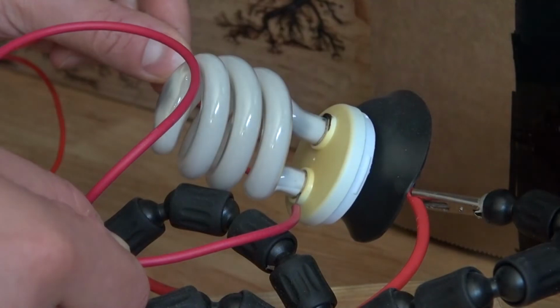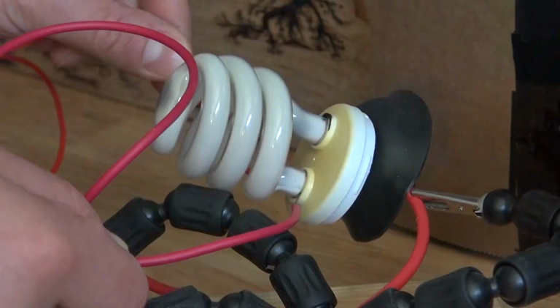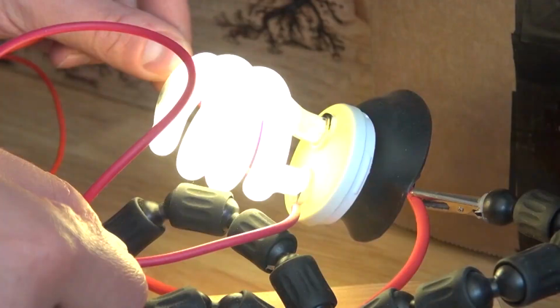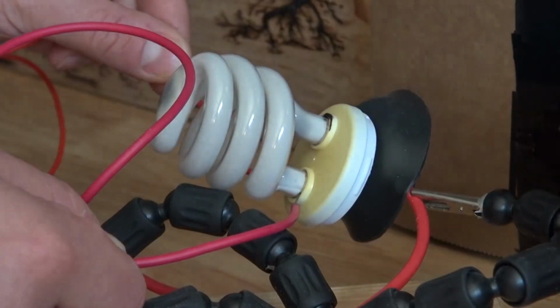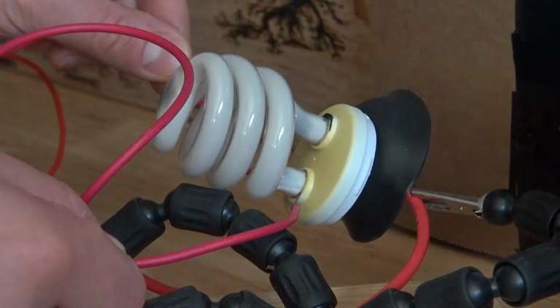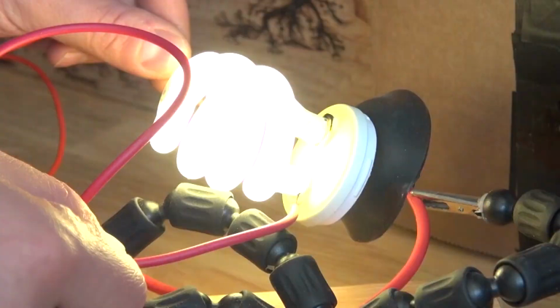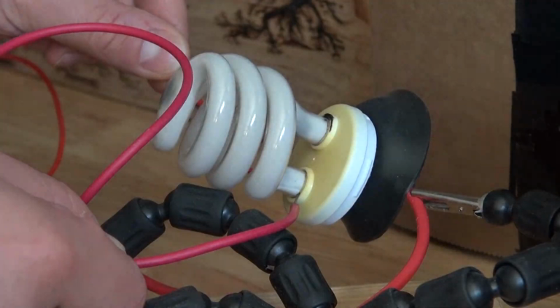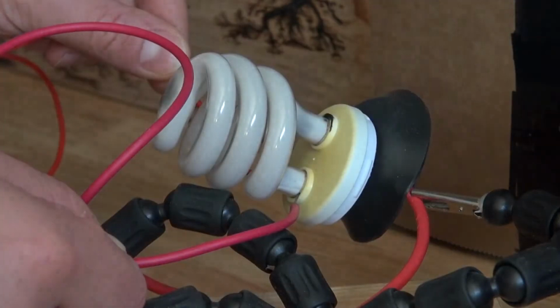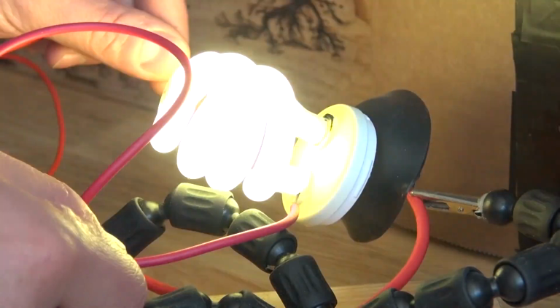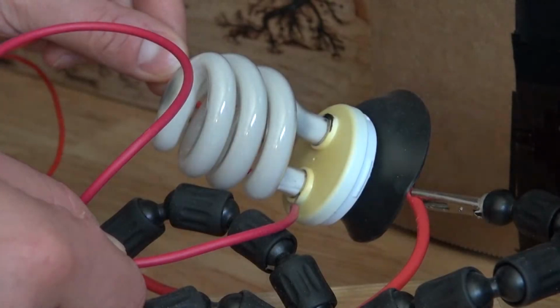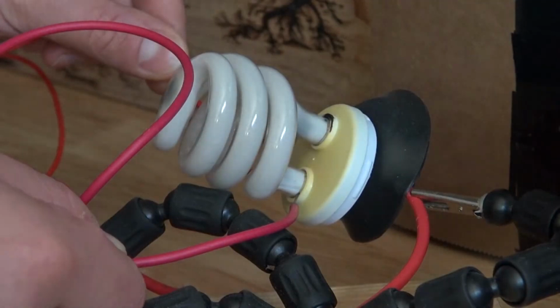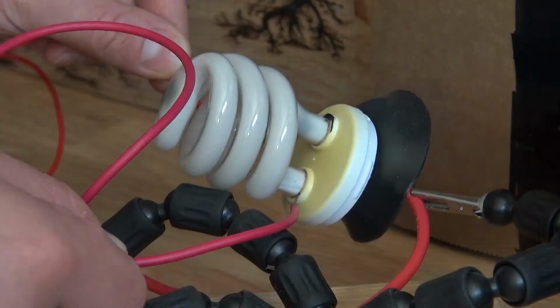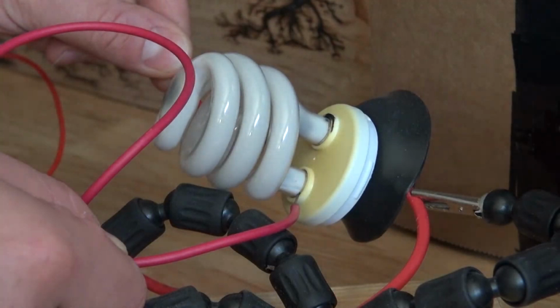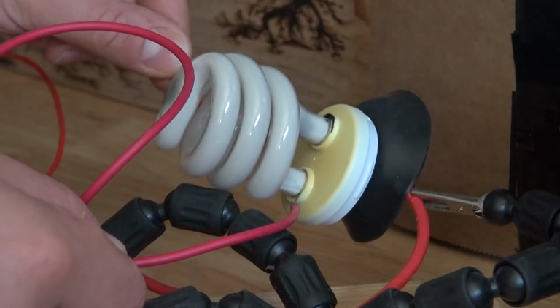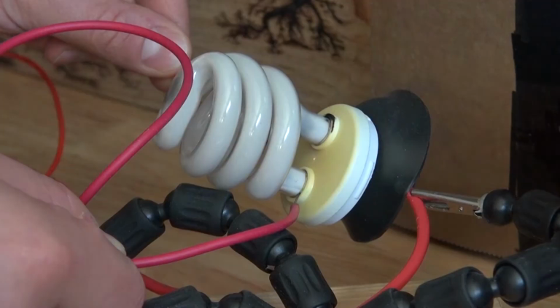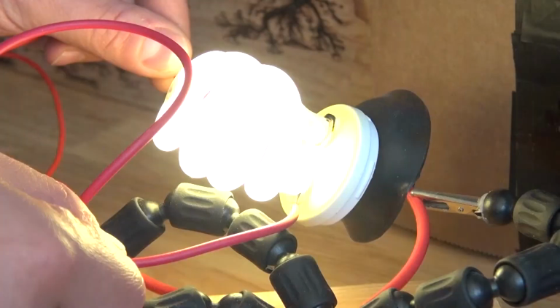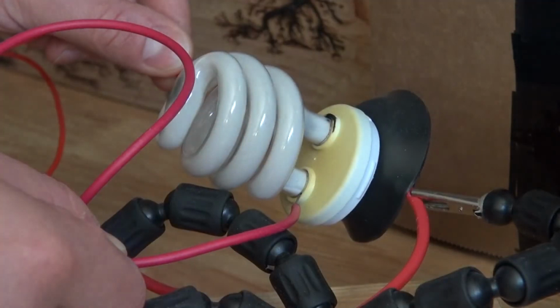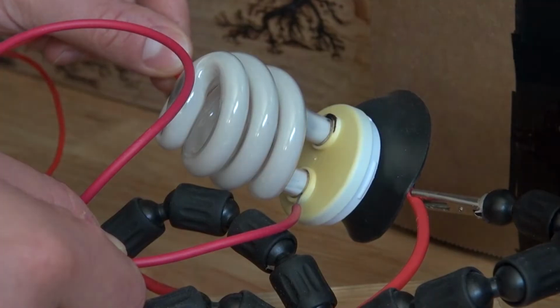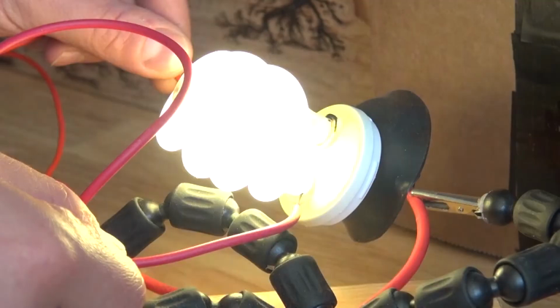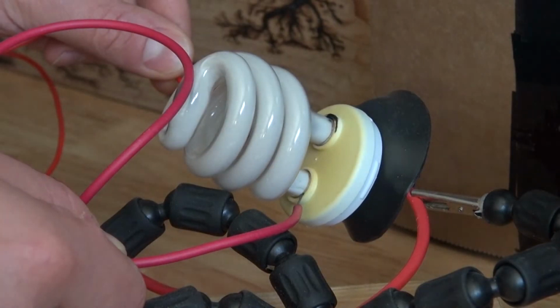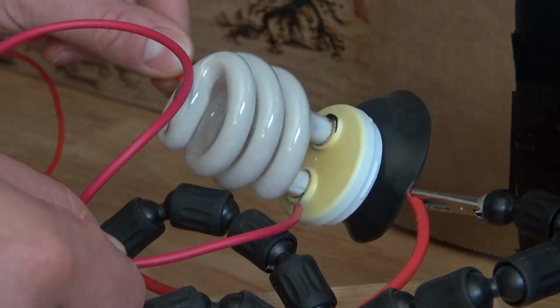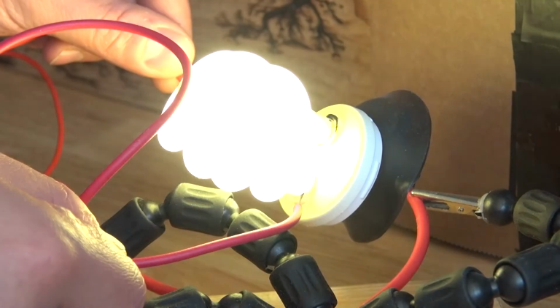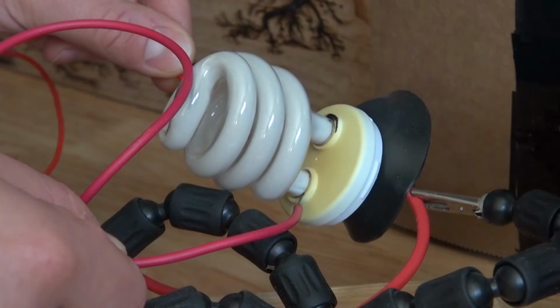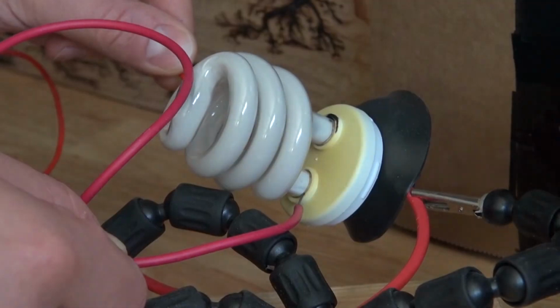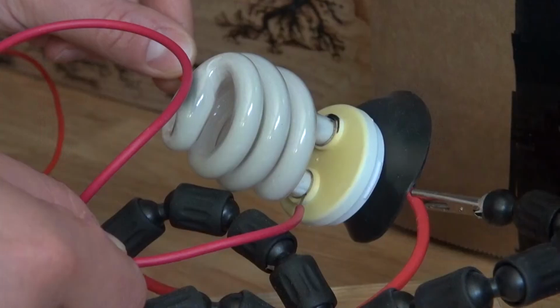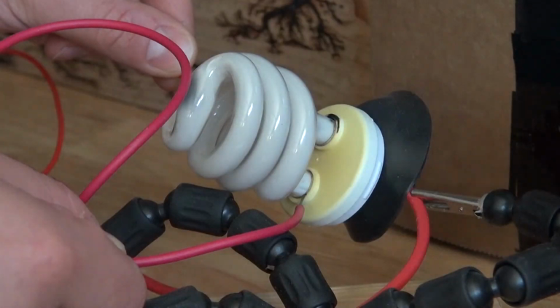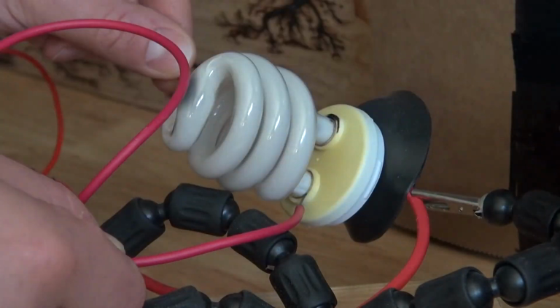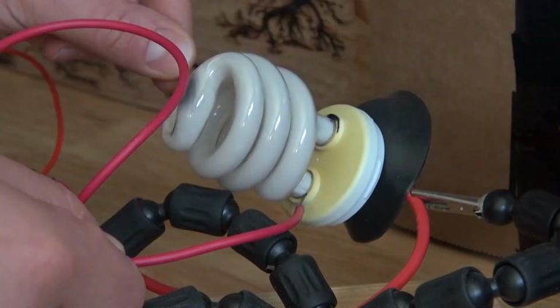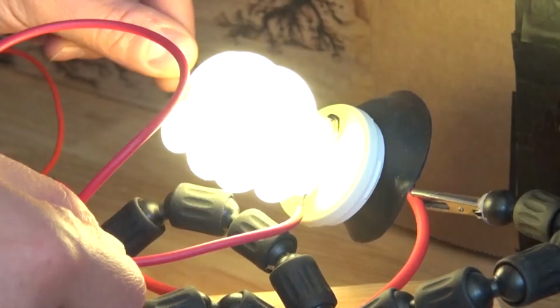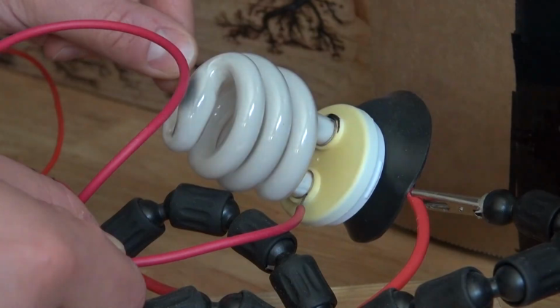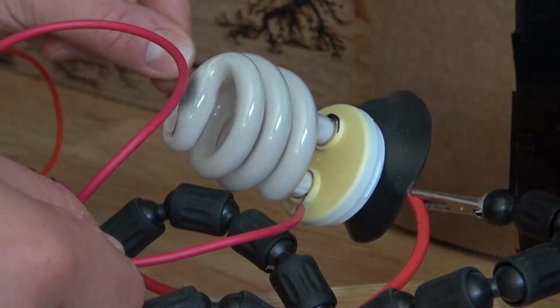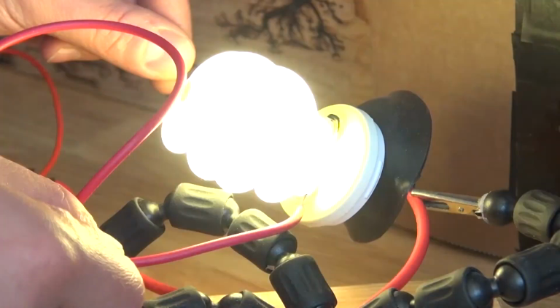Alright, so if I touch it on the very bottom here, I can make it flash, touching the very bottom of the connections.